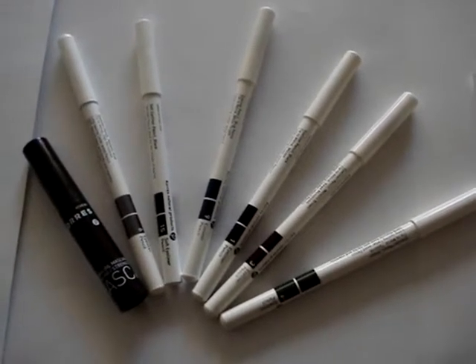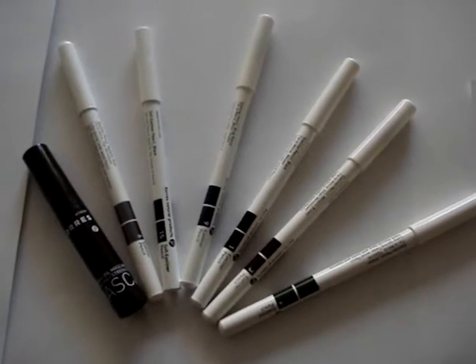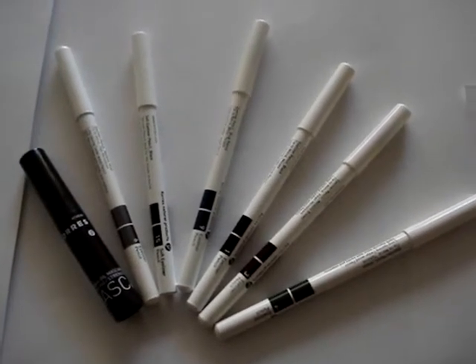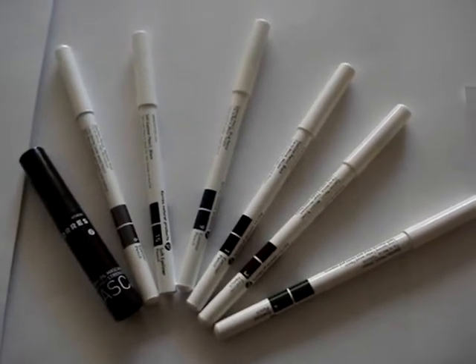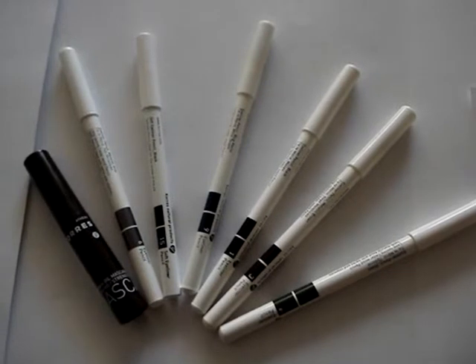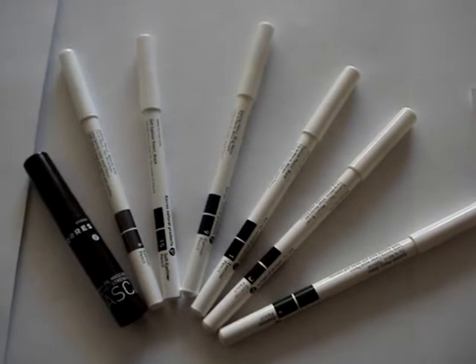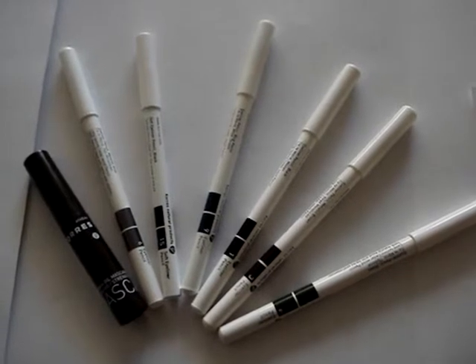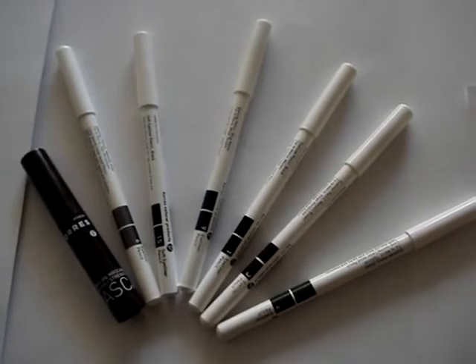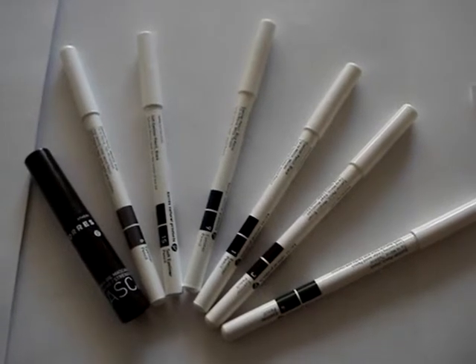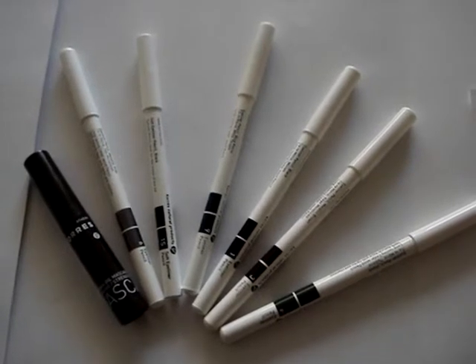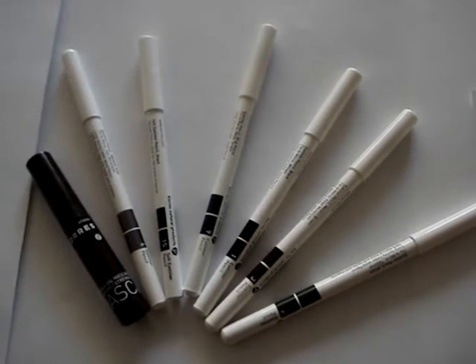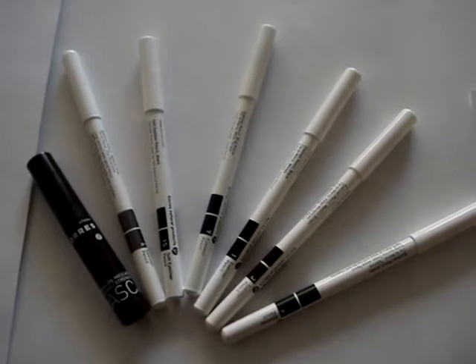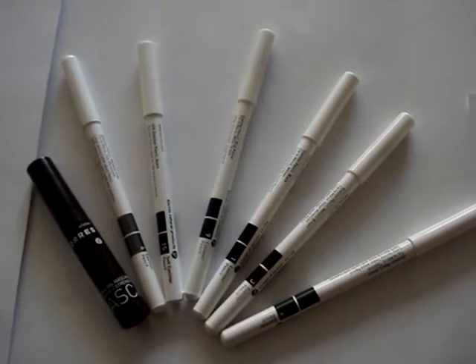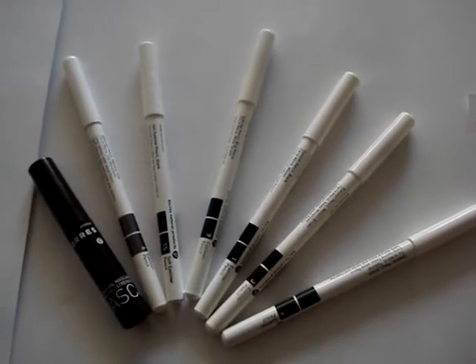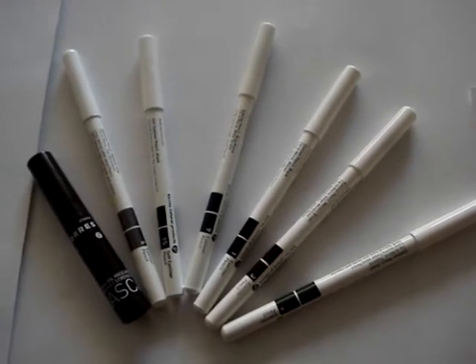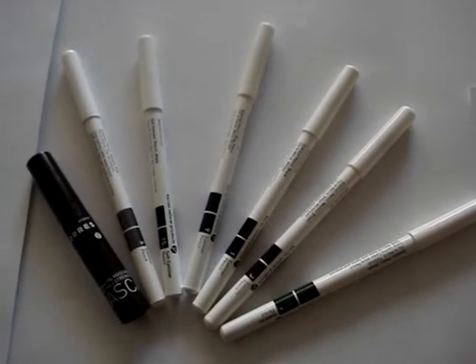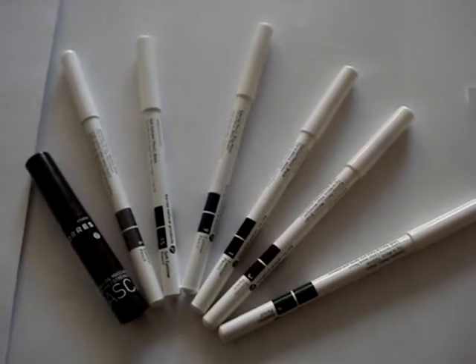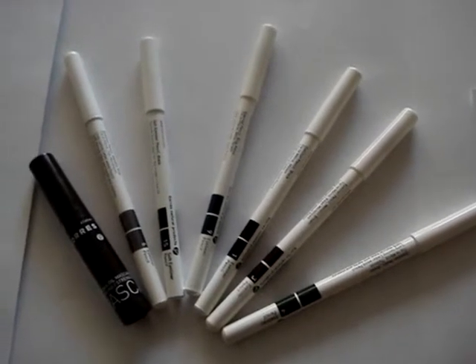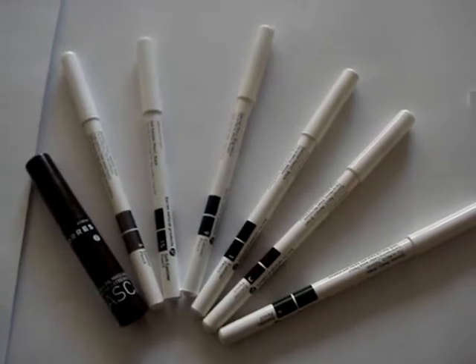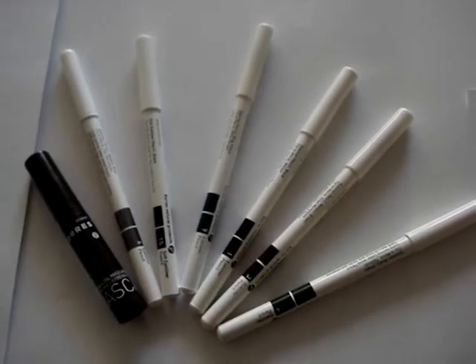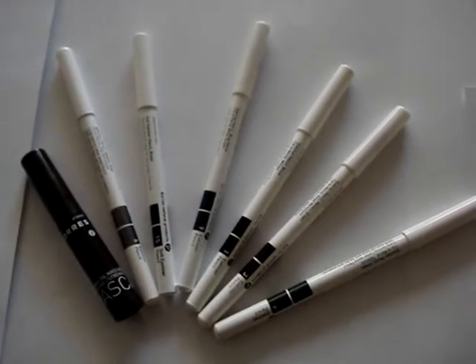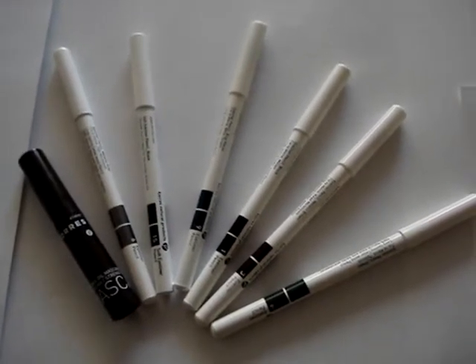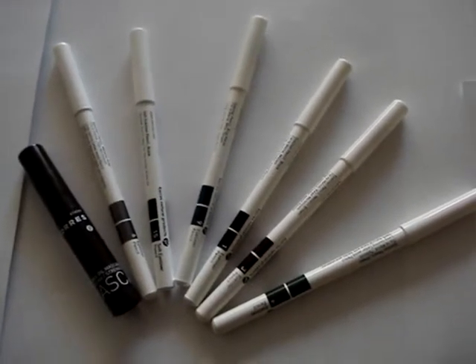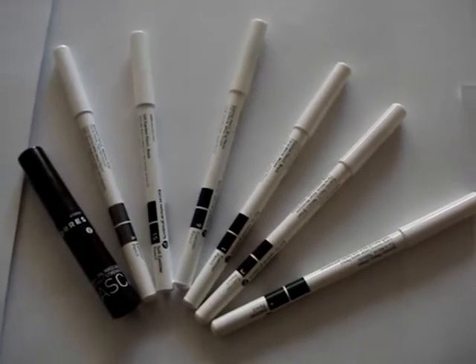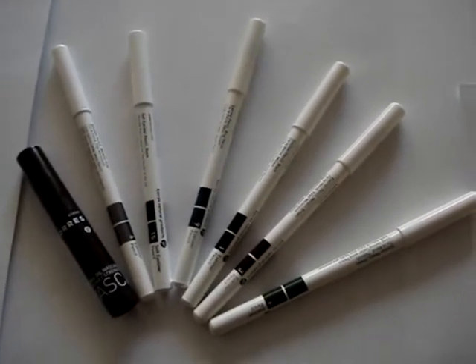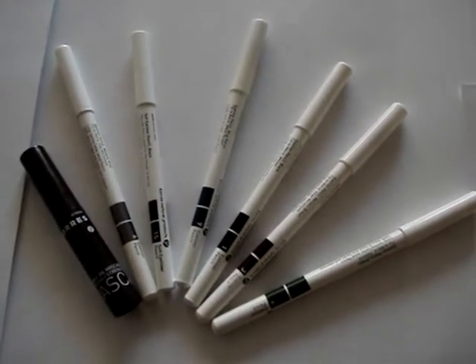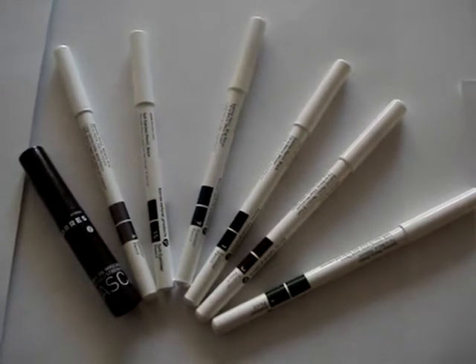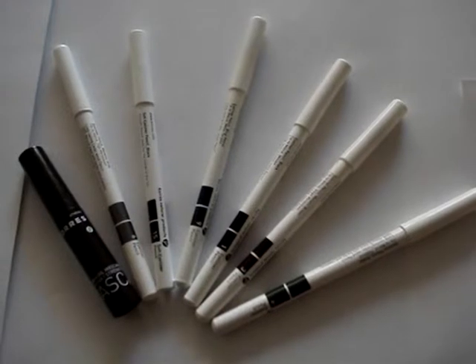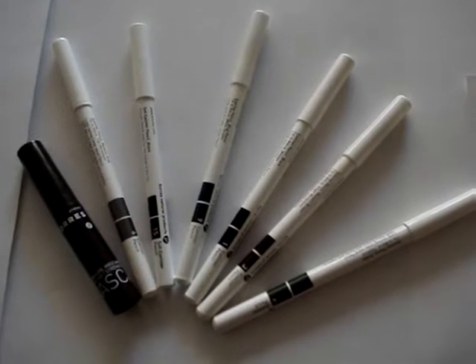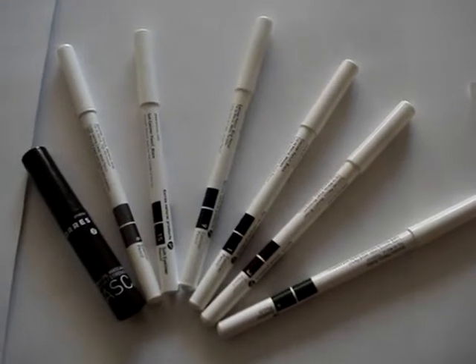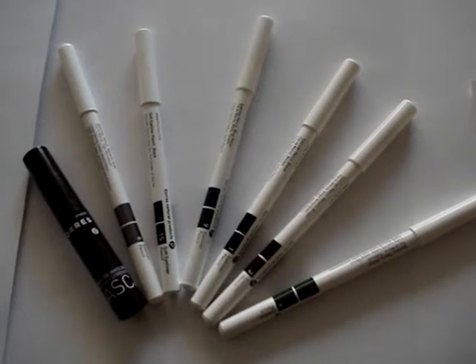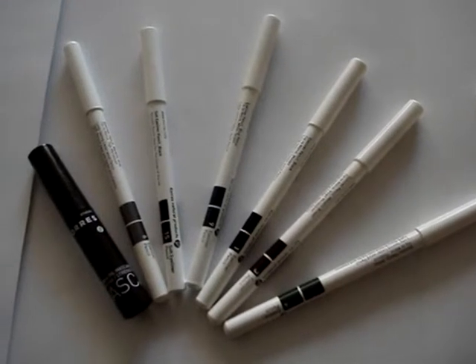This beautiful set features five full-size eye pencils and the brand's best-selling volumizing Abyssinia Oil Mascara.